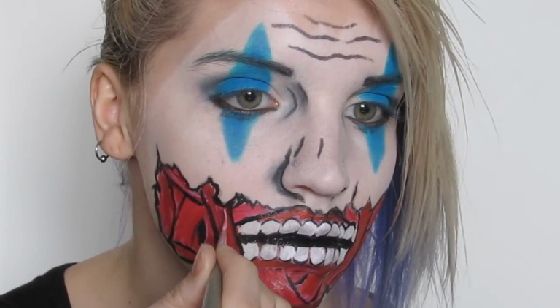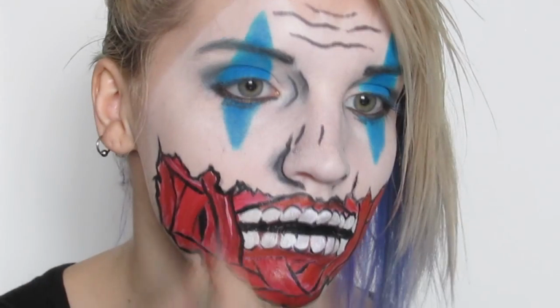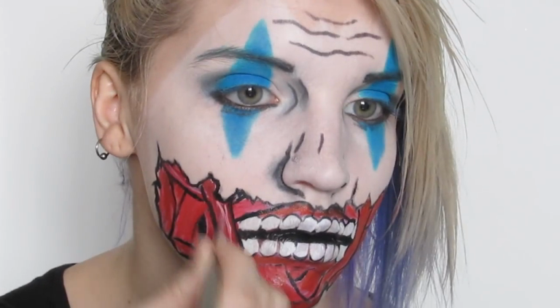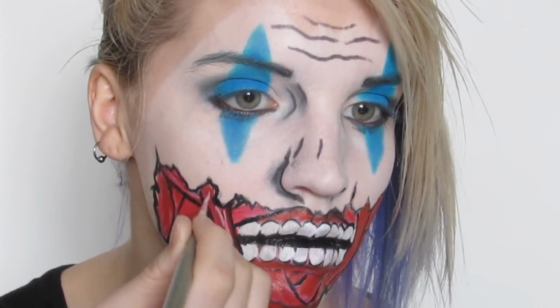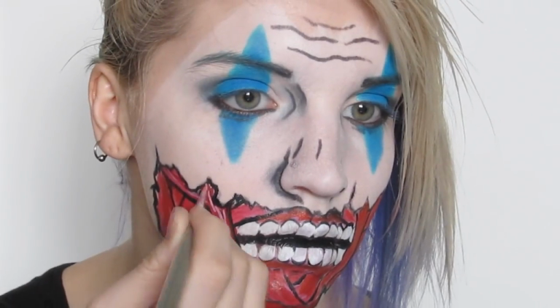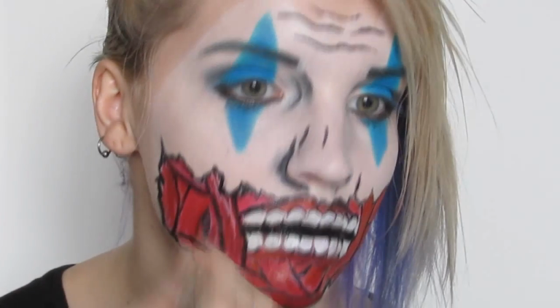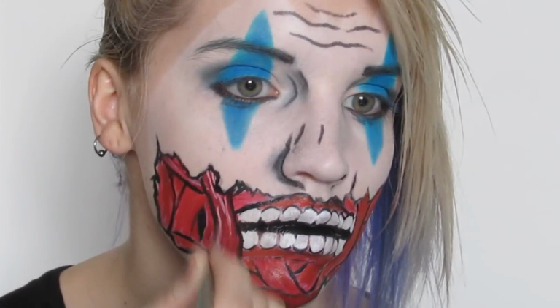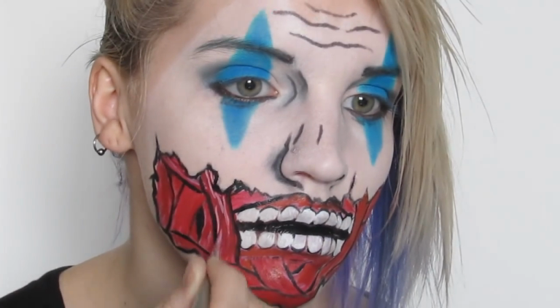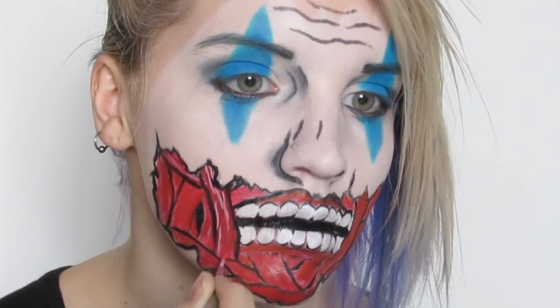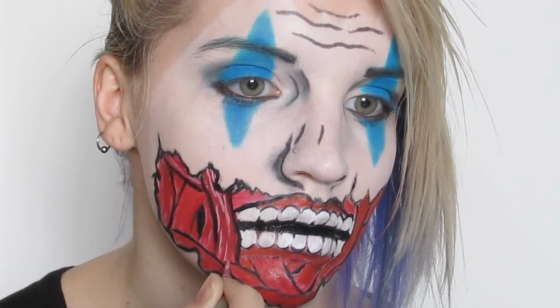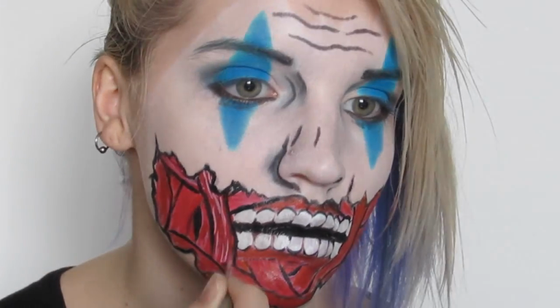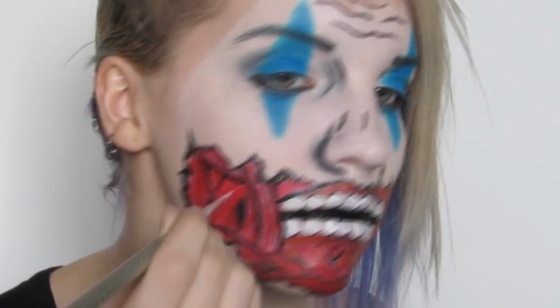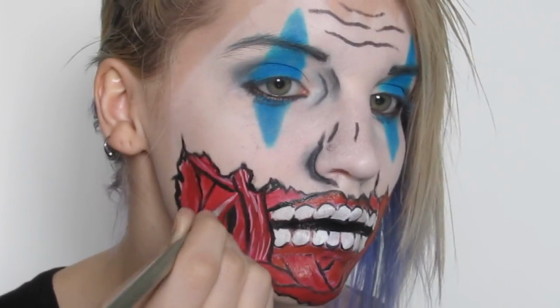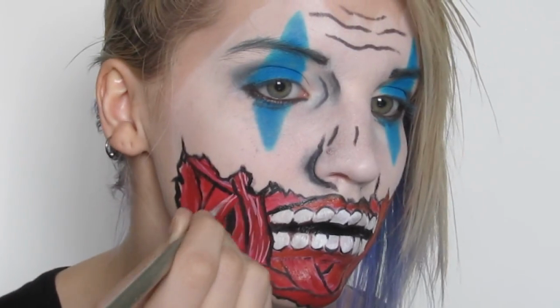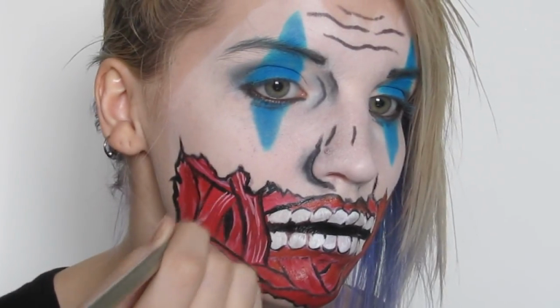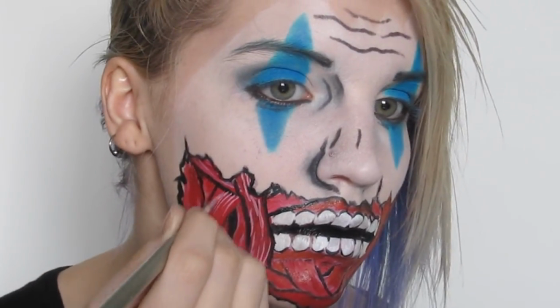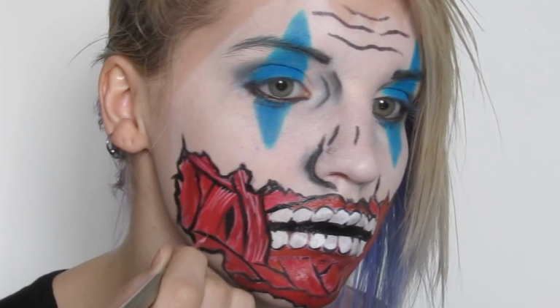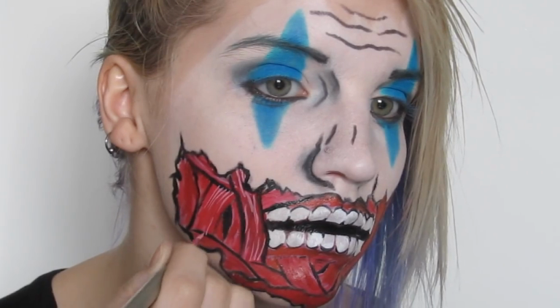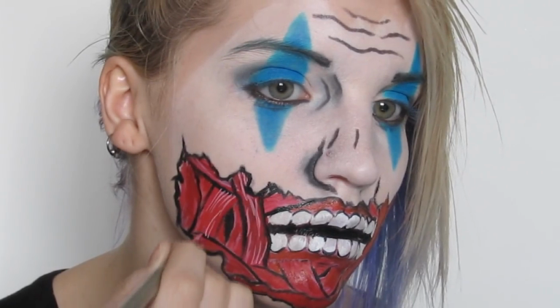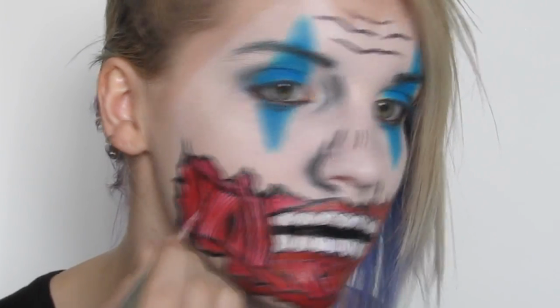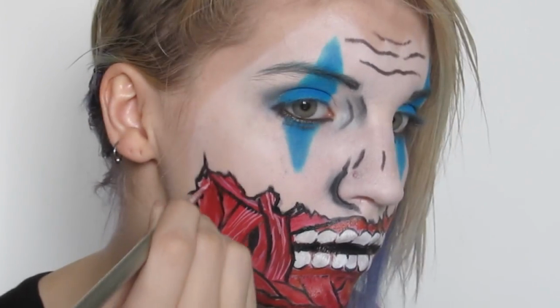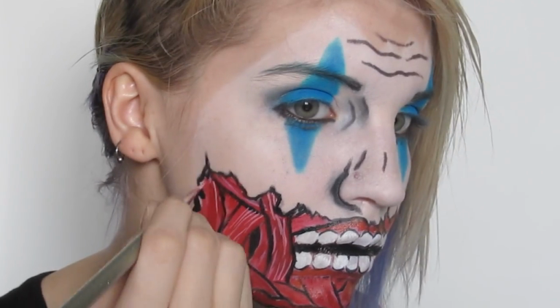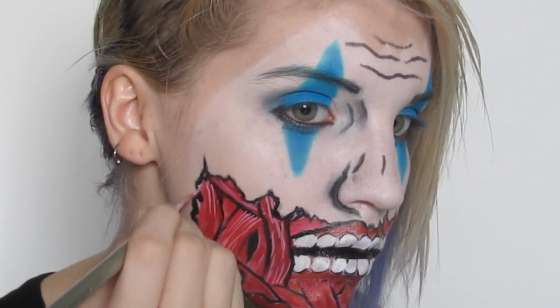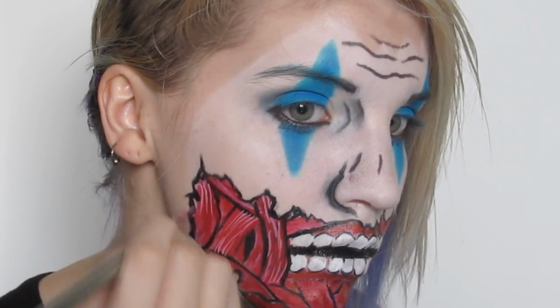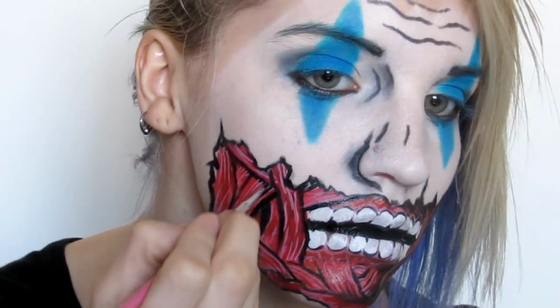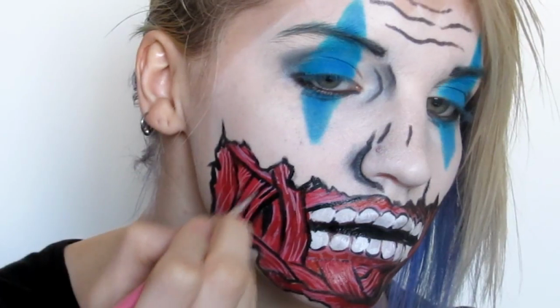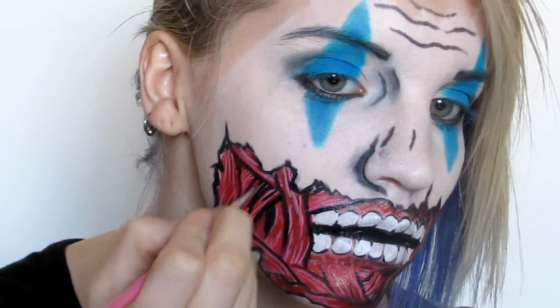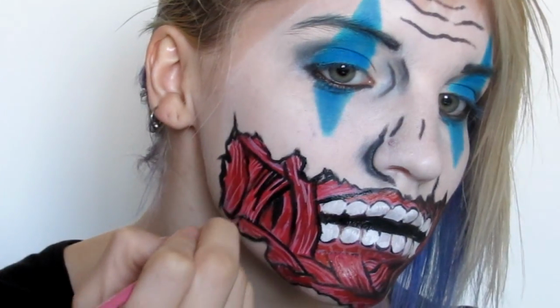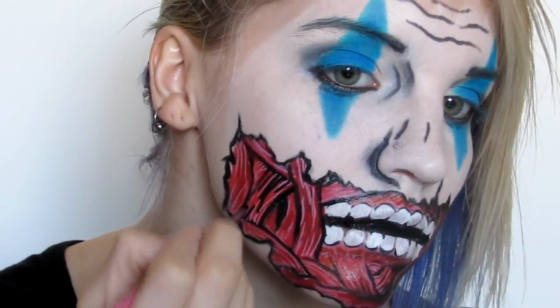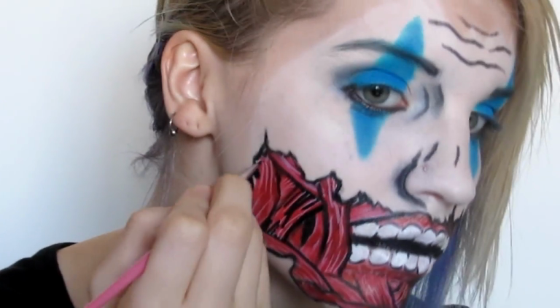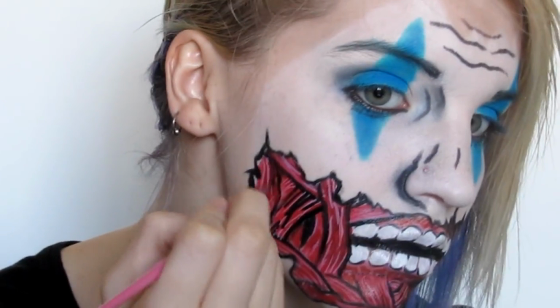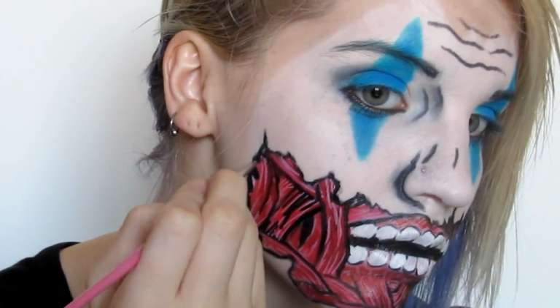With white I added some last strong highlights, and then immediately did the same with black lines to complete the illustrated look.